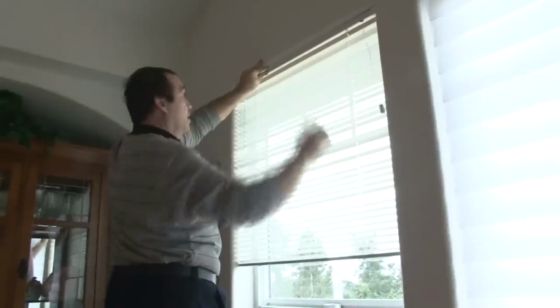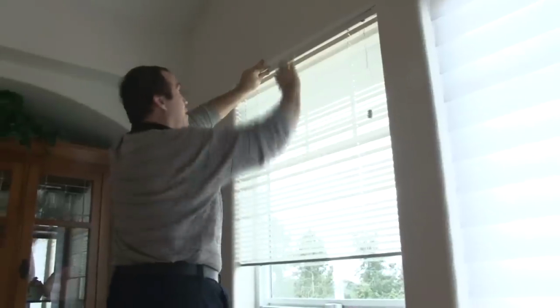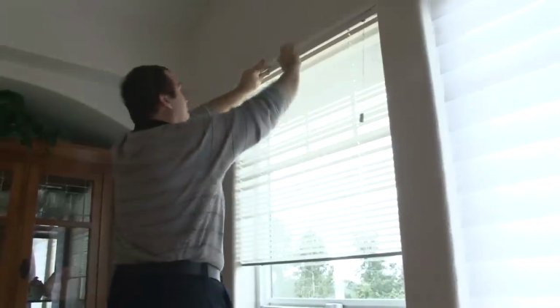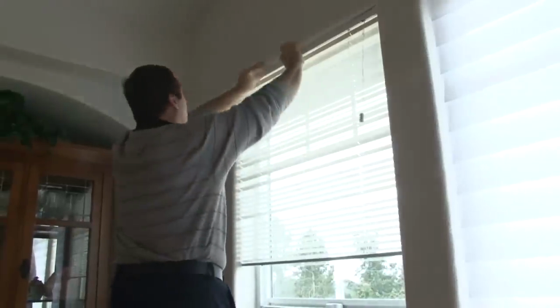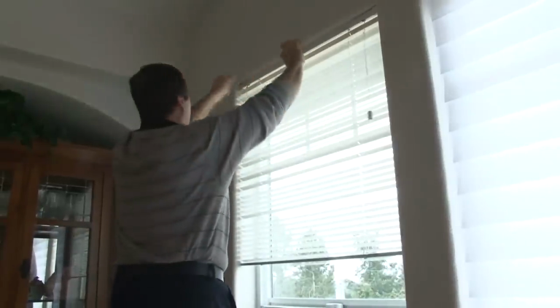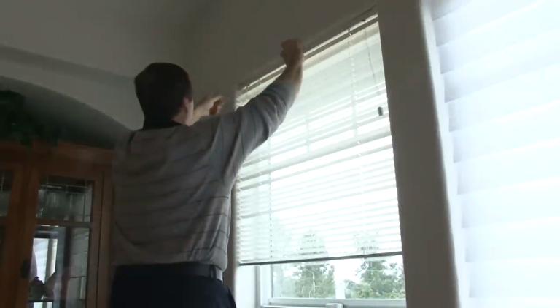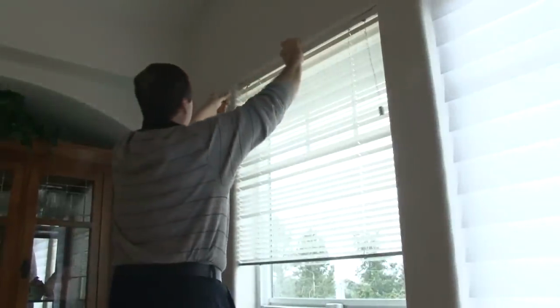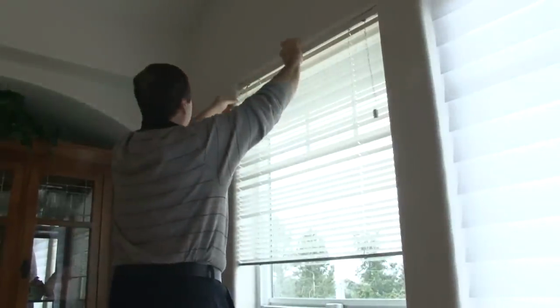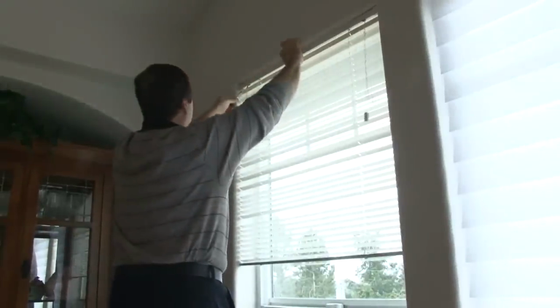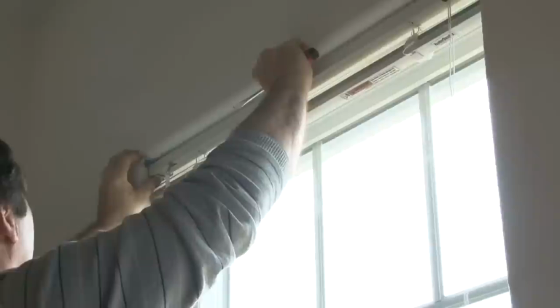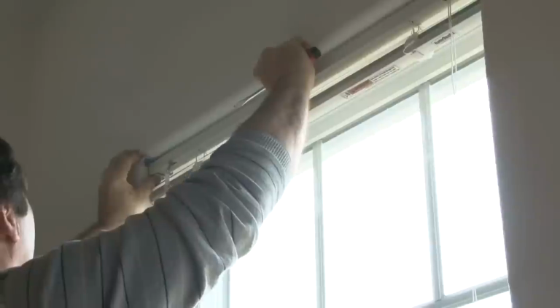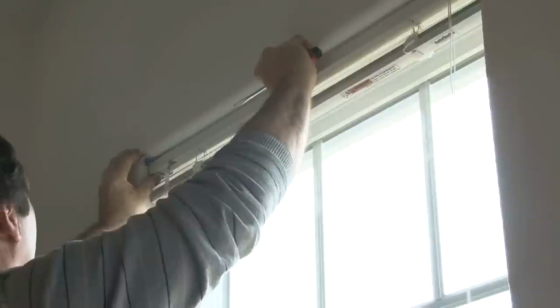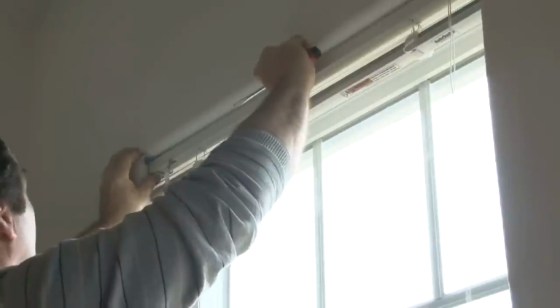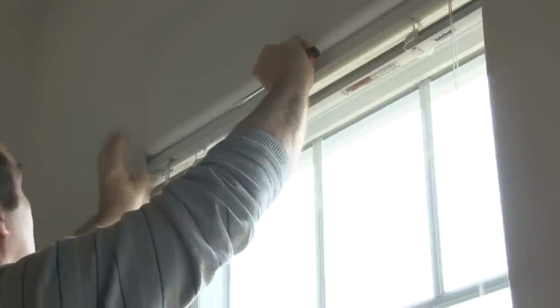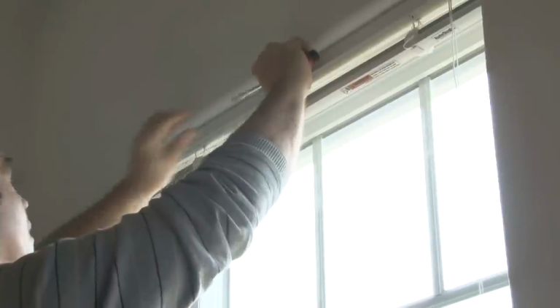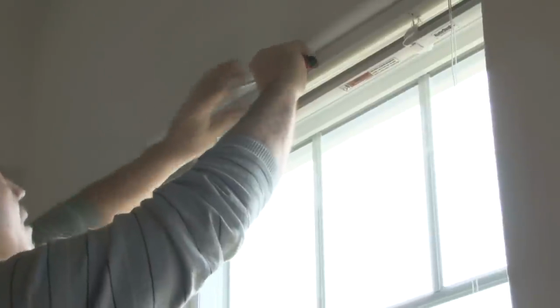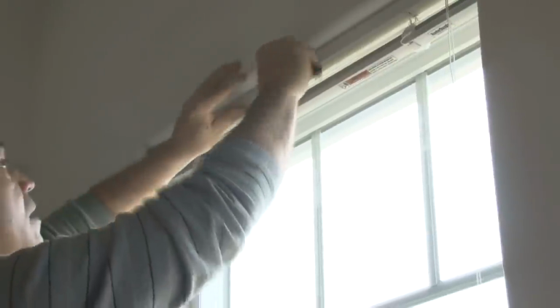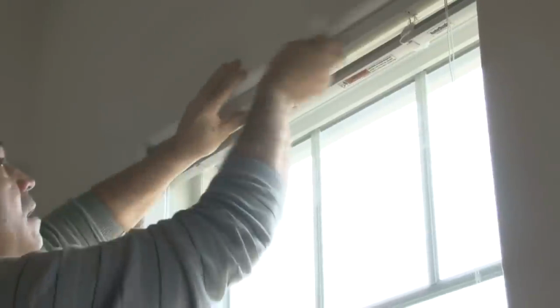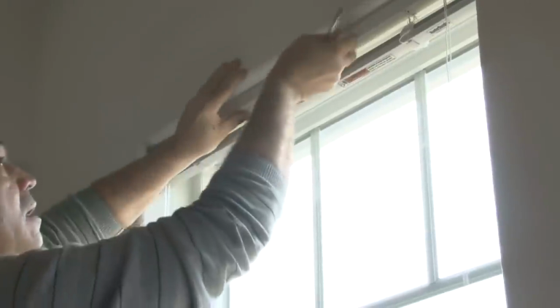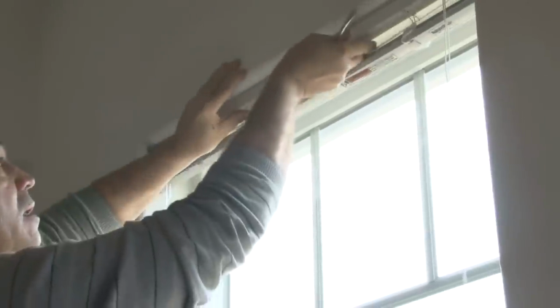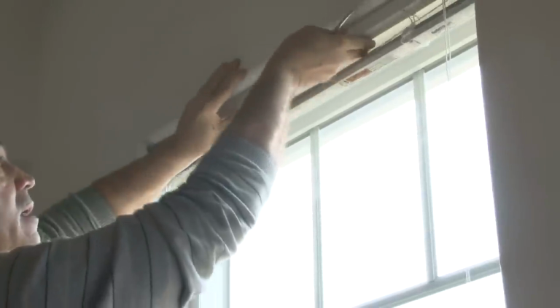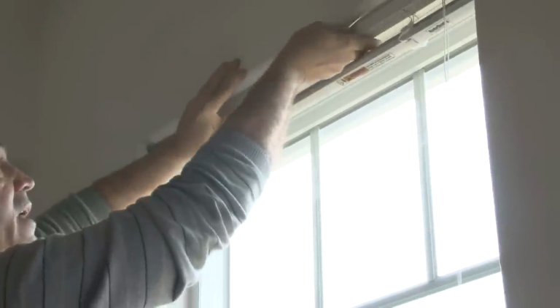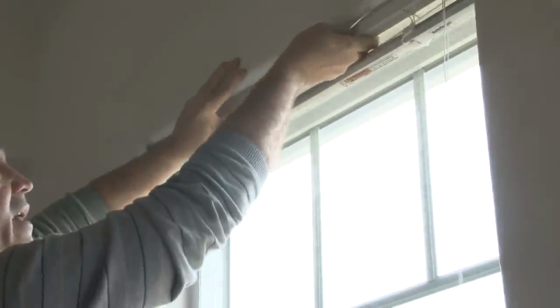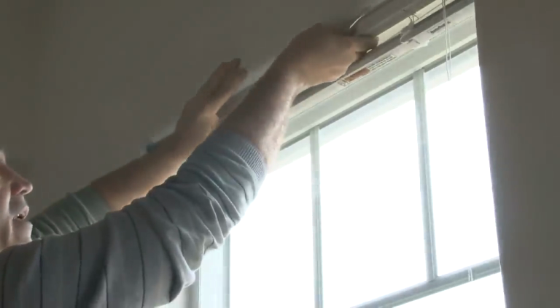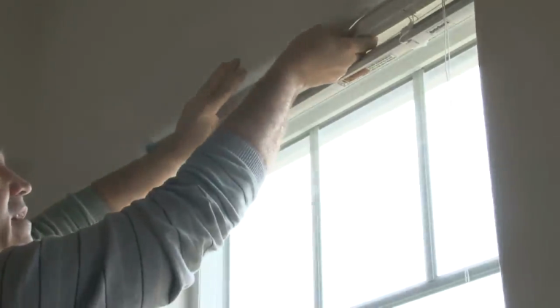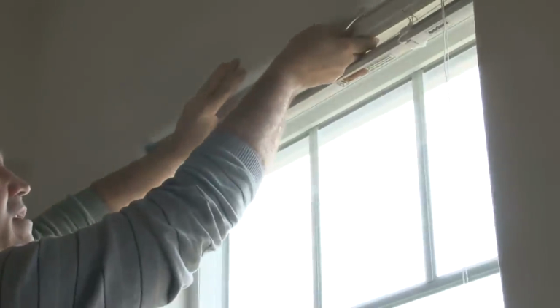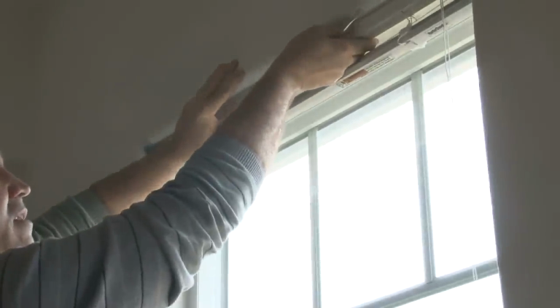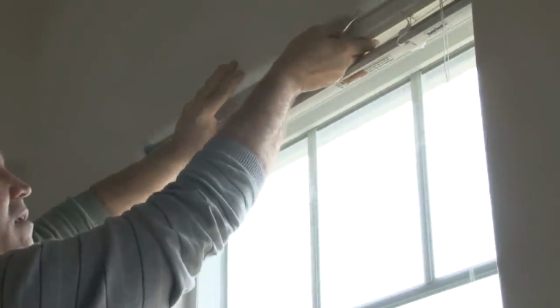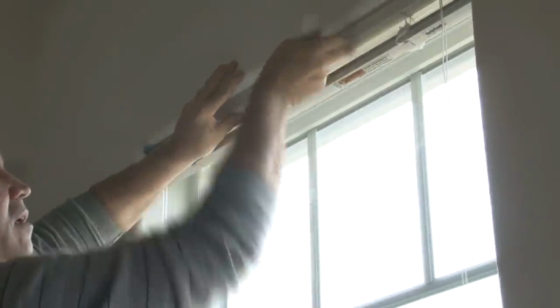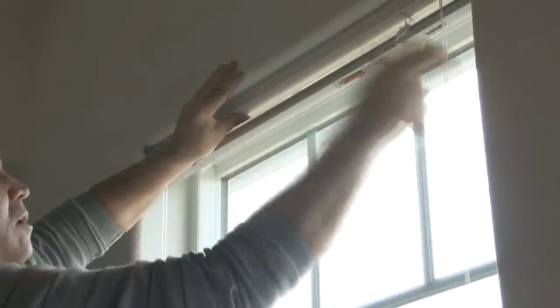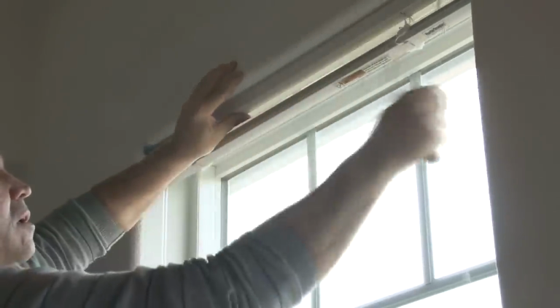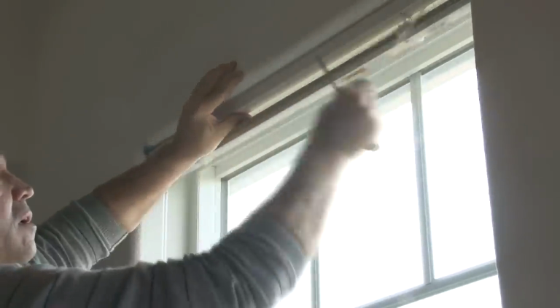If you are mounting the blind on the outside of the window casing, make sure the brackets are level with each other.